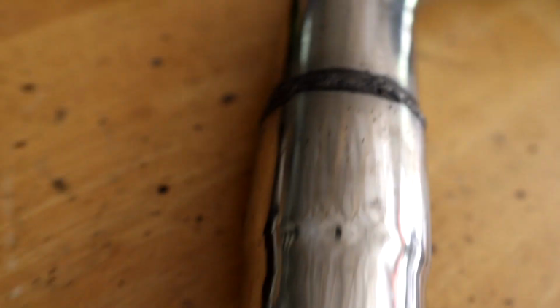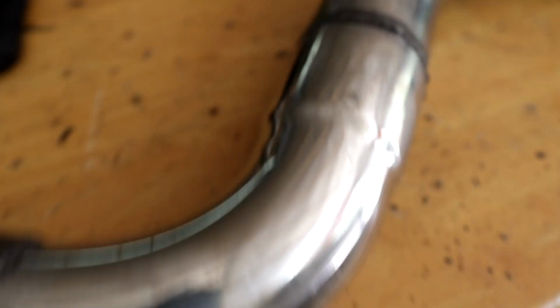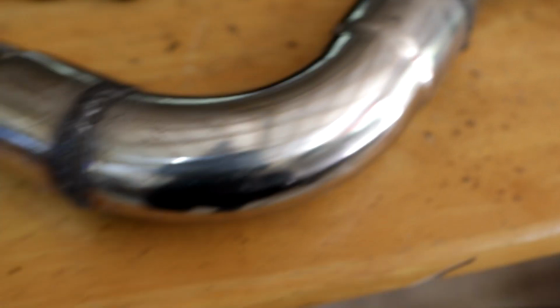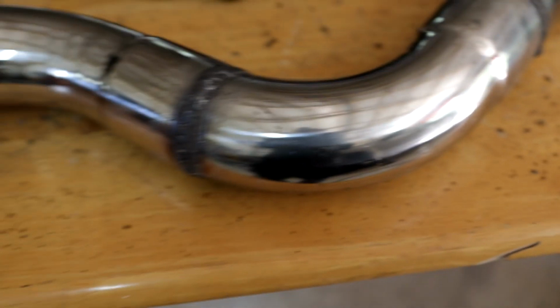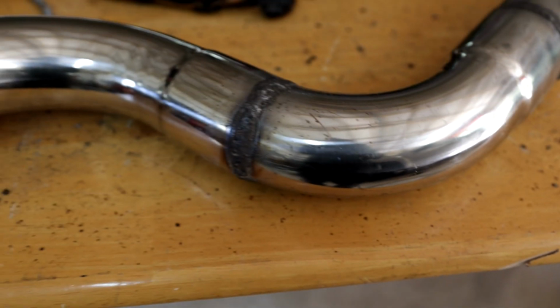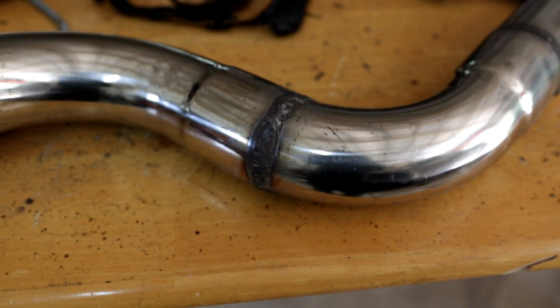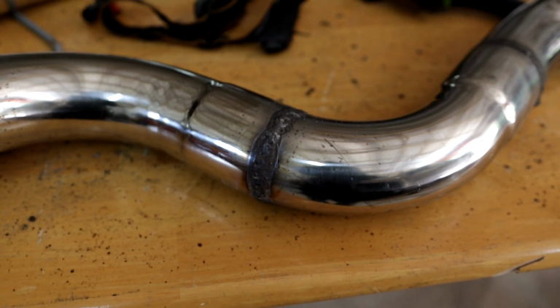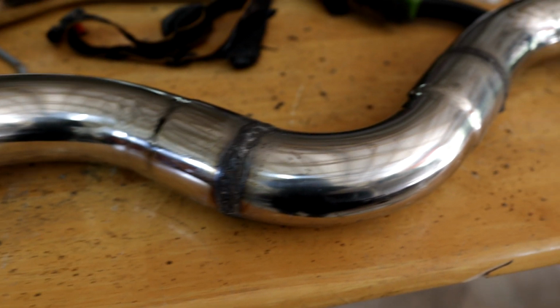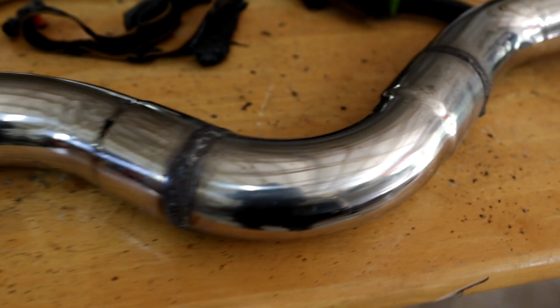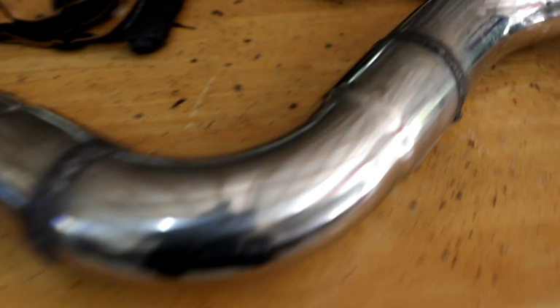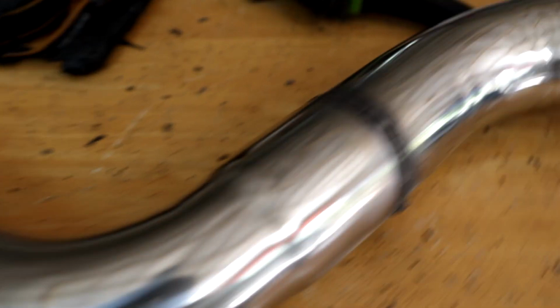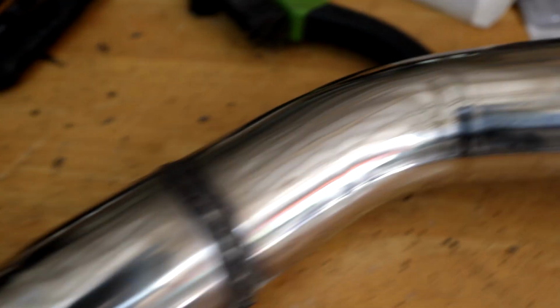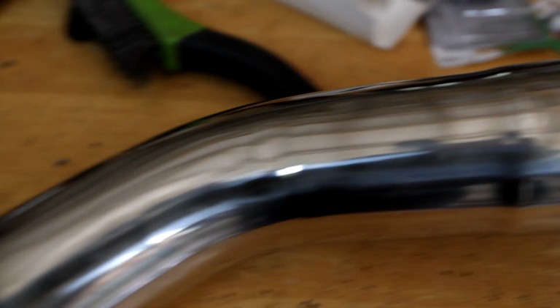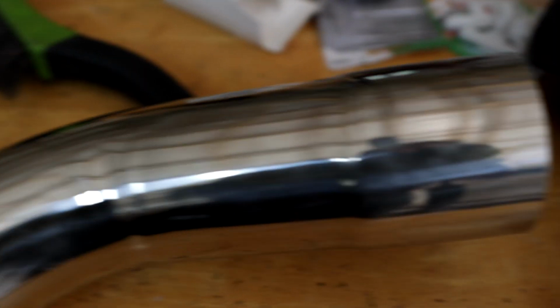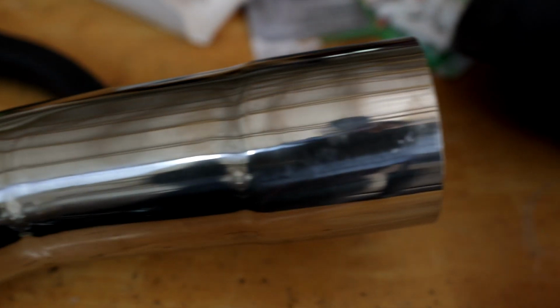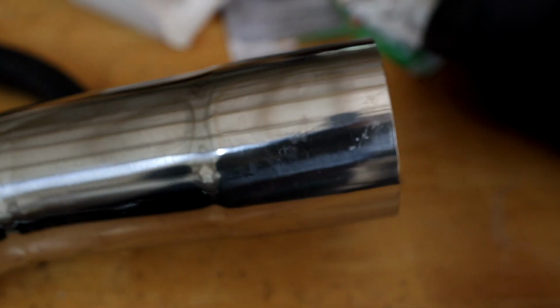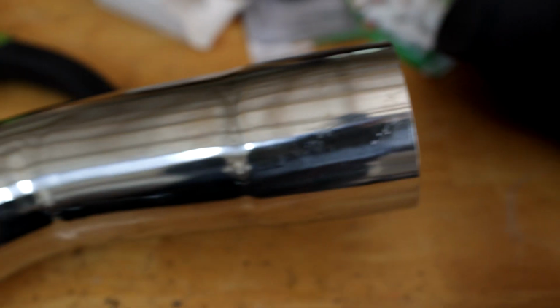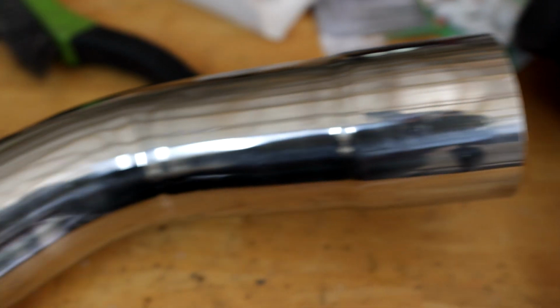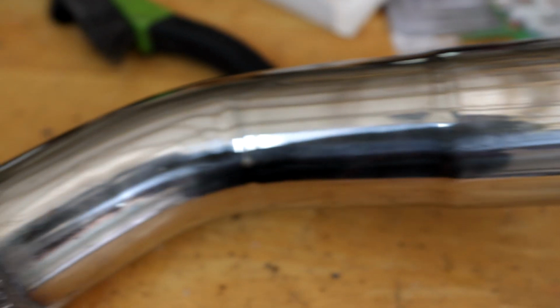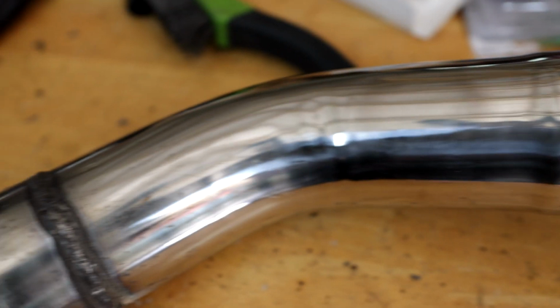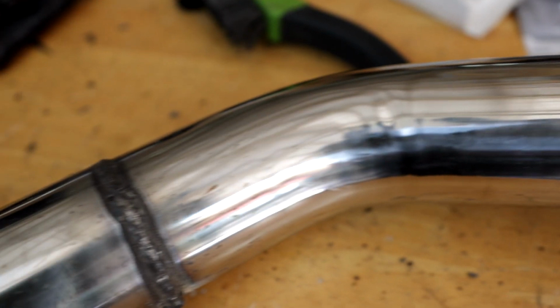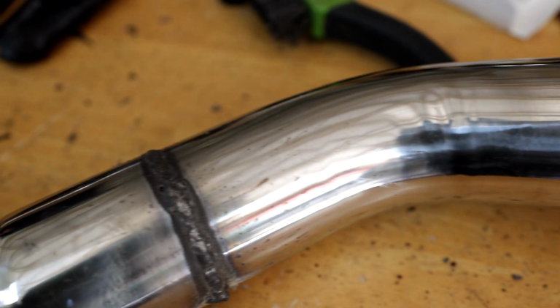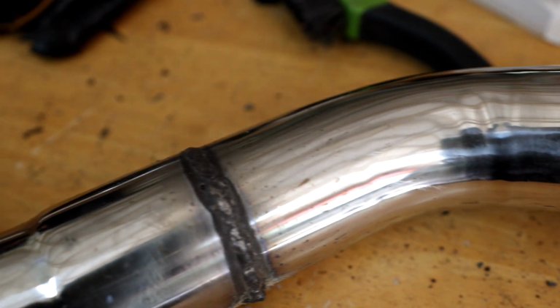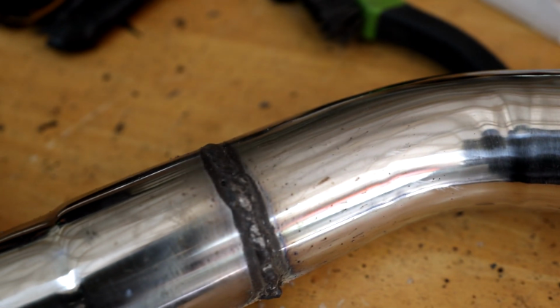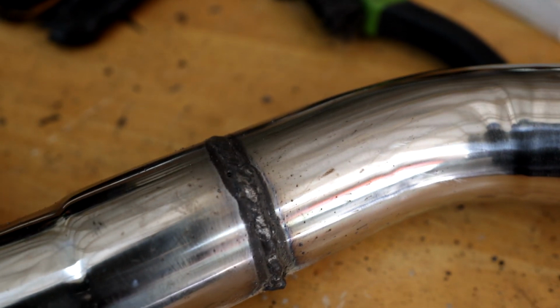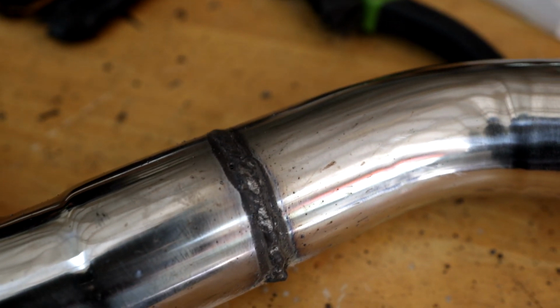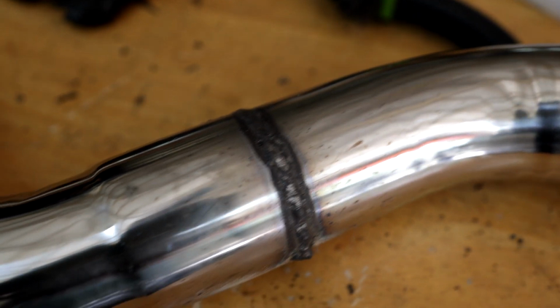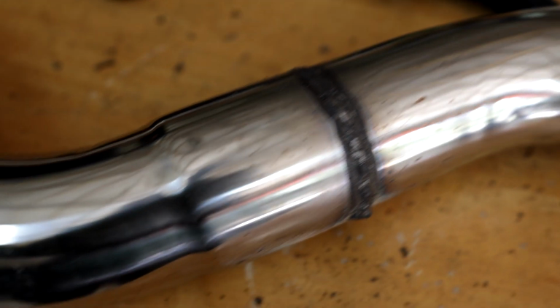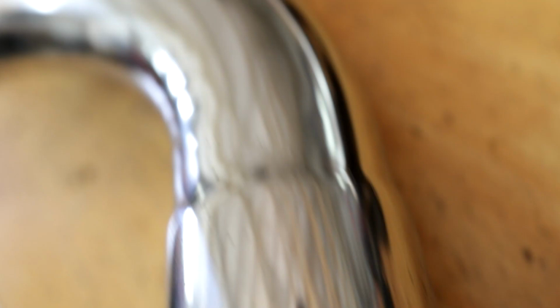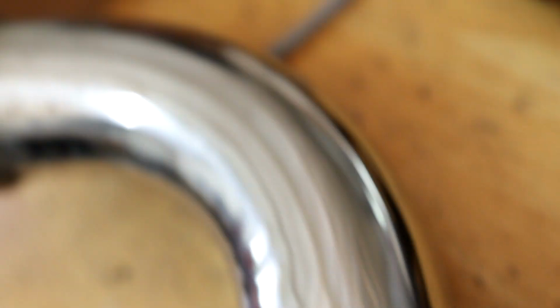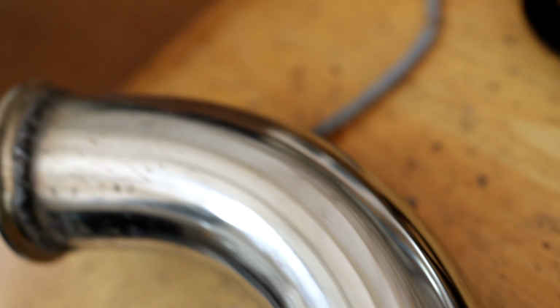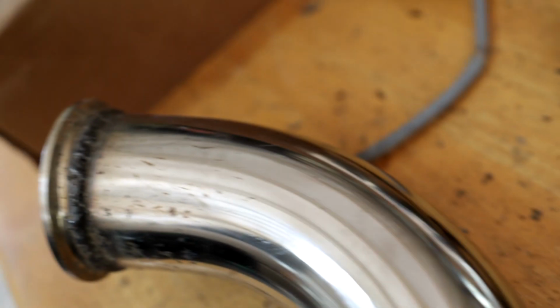And there you have it guys — the finished product. It doesn't look pretty, but it also doesn't leak and that's all that matters to me. Now we get into the next day.